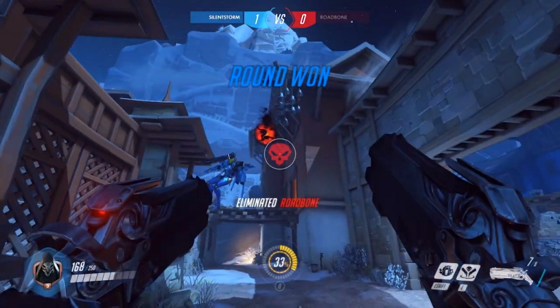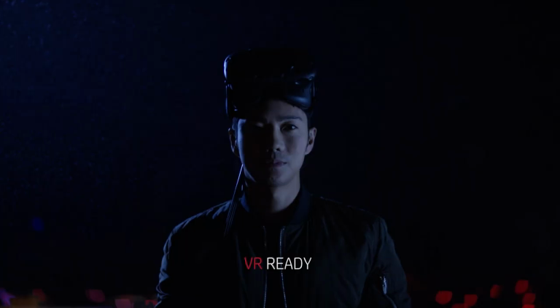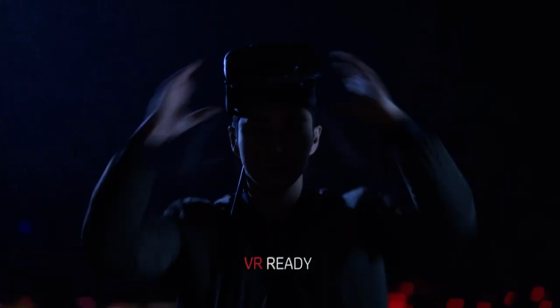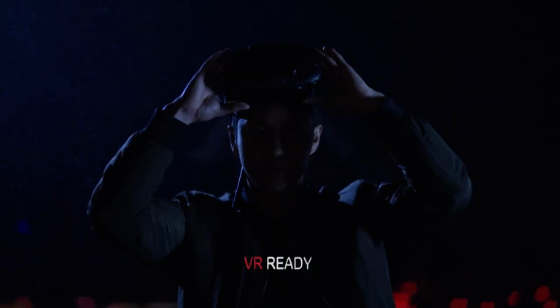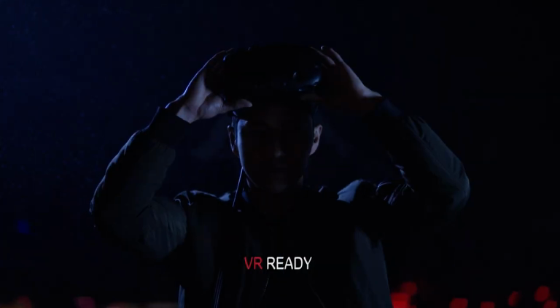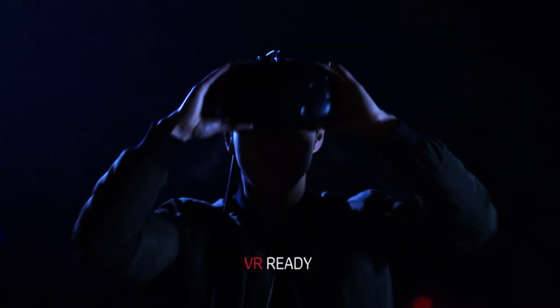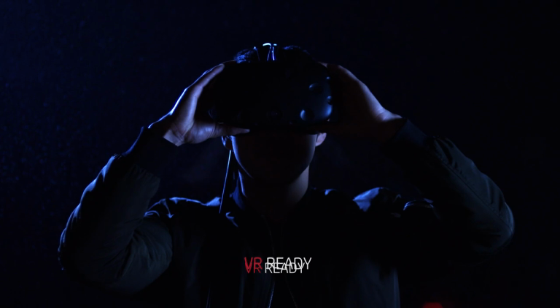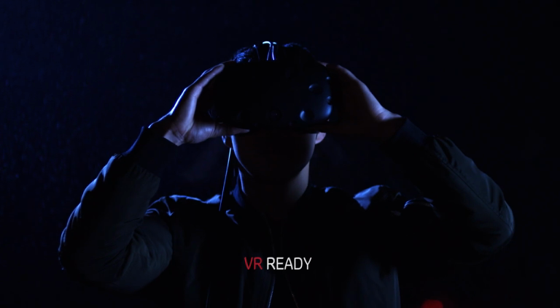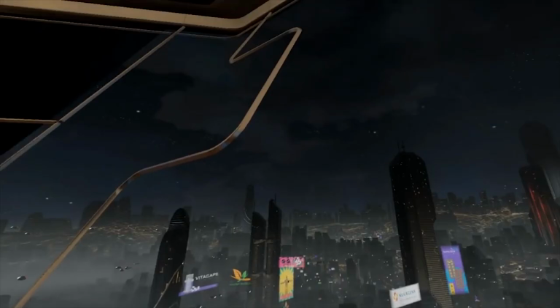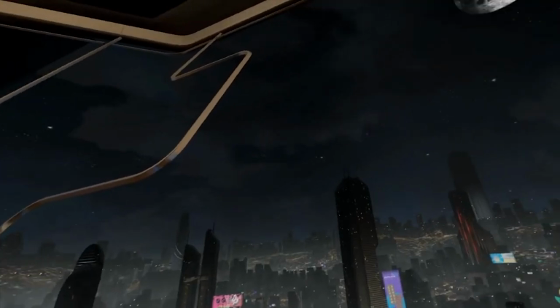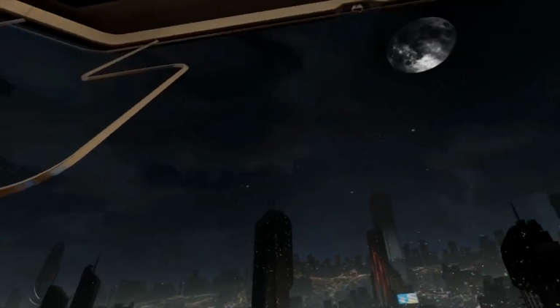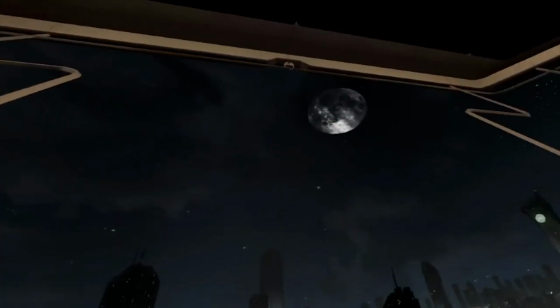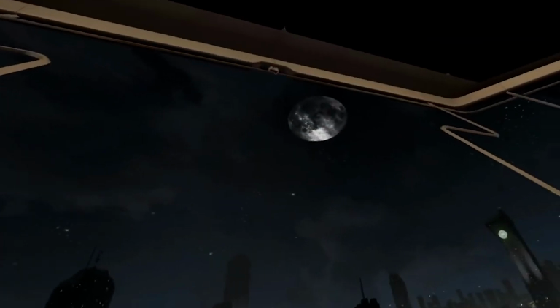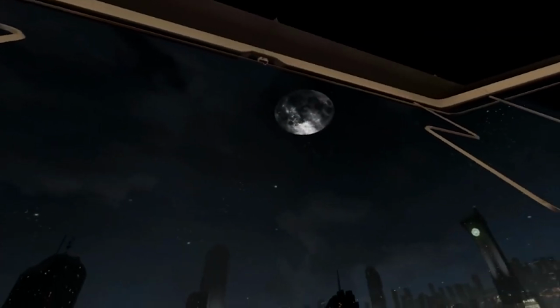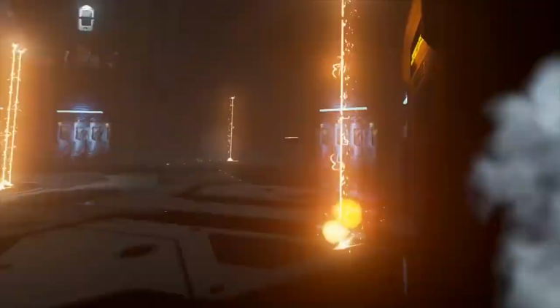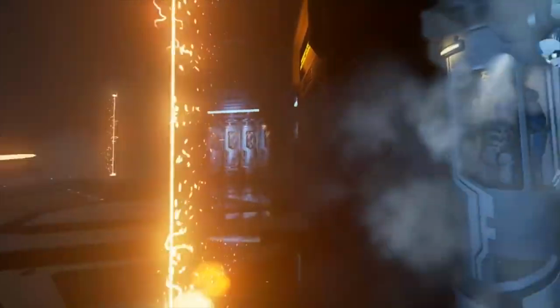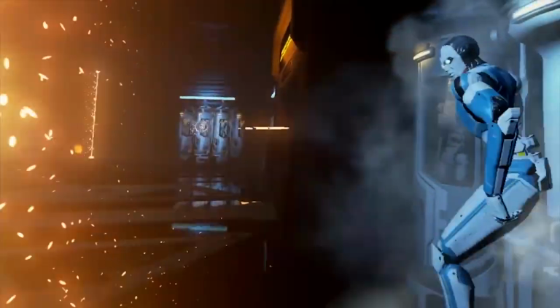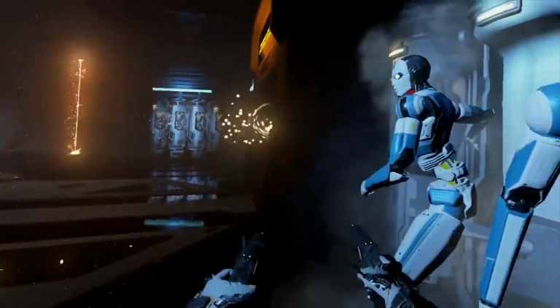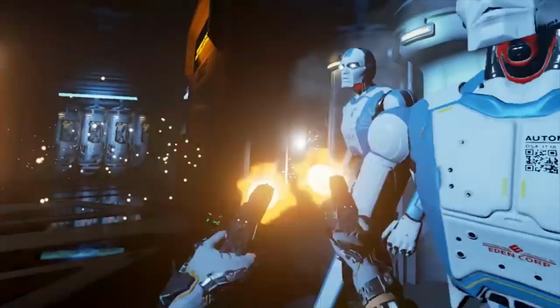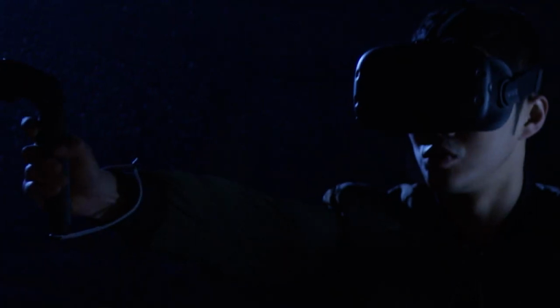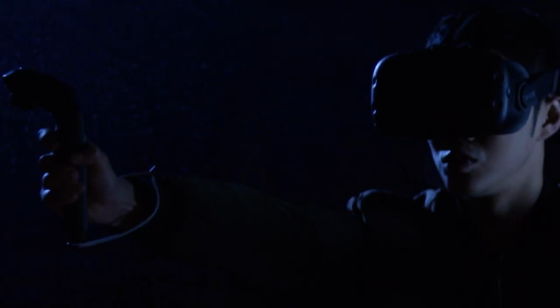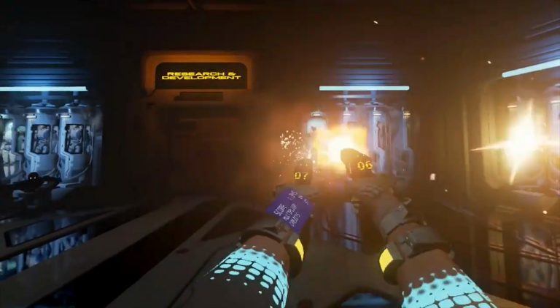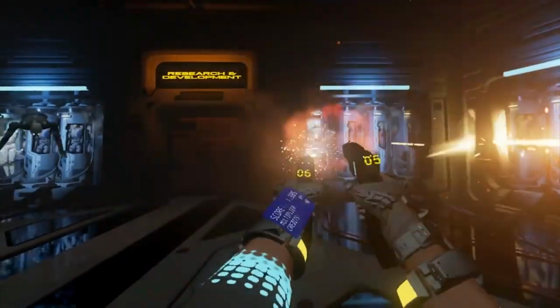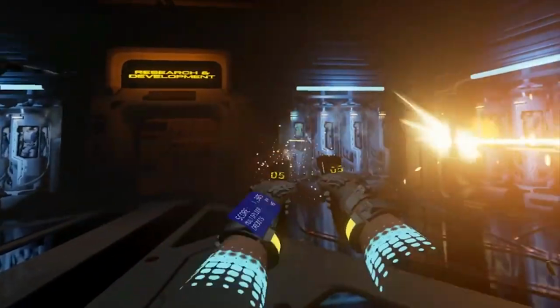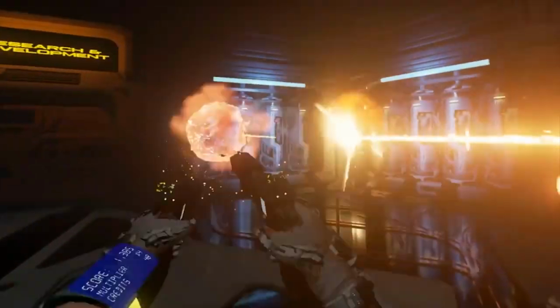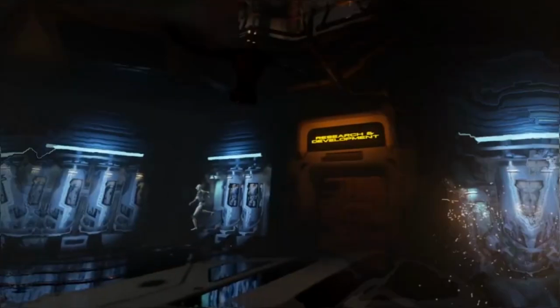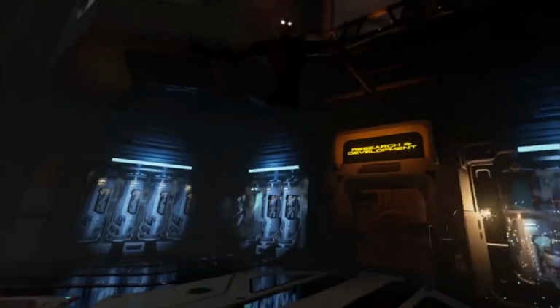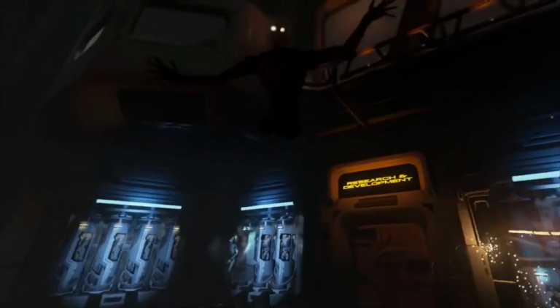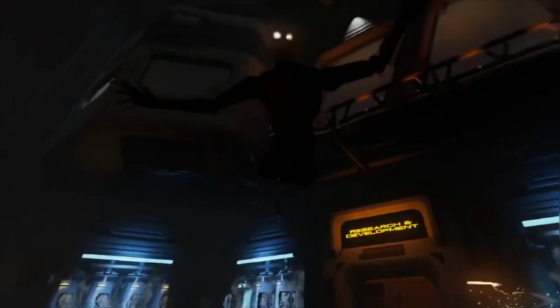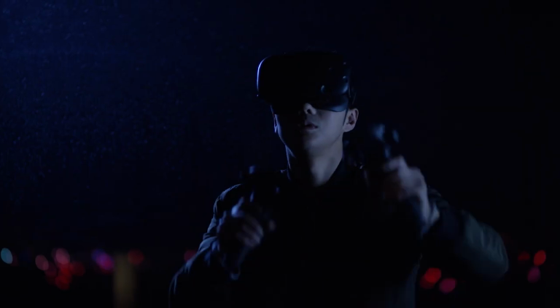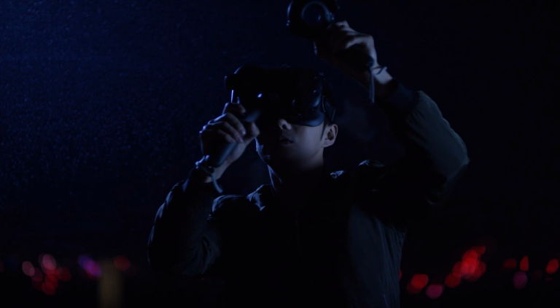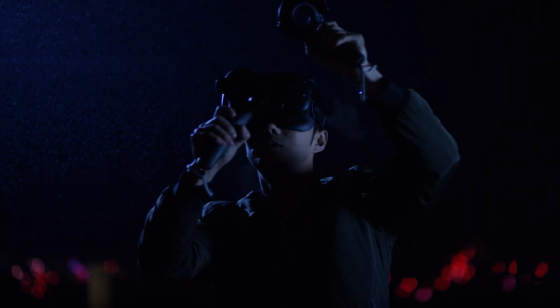With the addition of a VR headset, gamers can step inside a world of complete immersion for an elevated gaming experience.